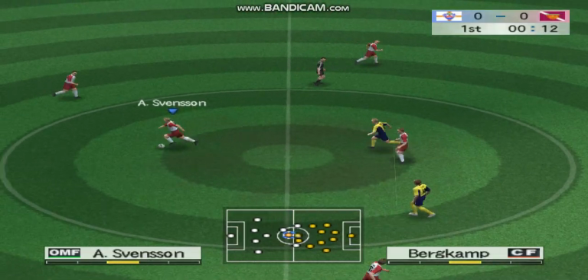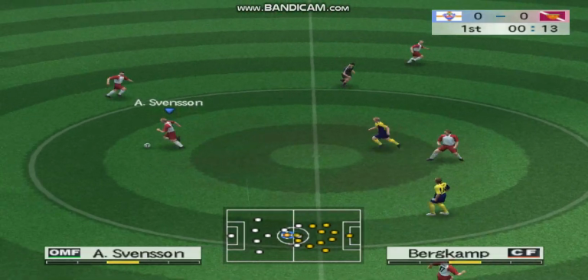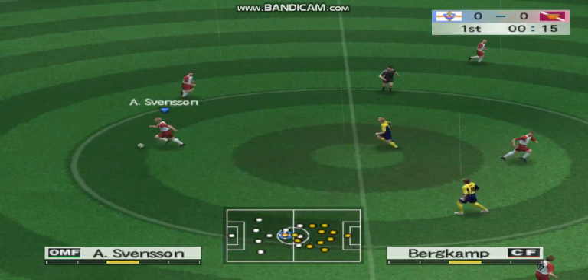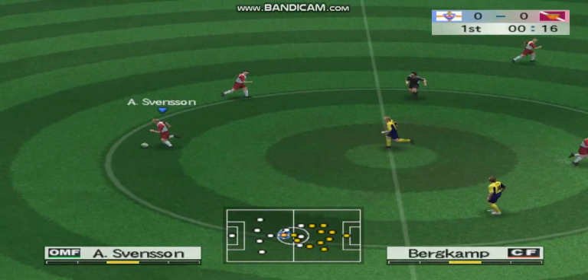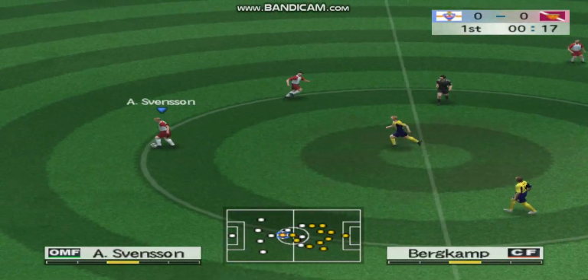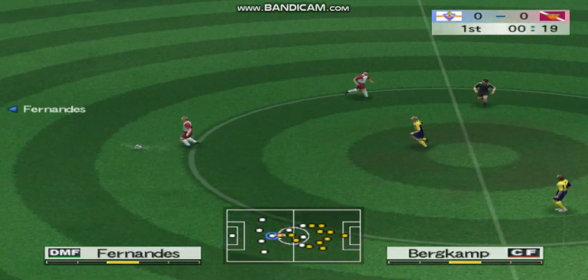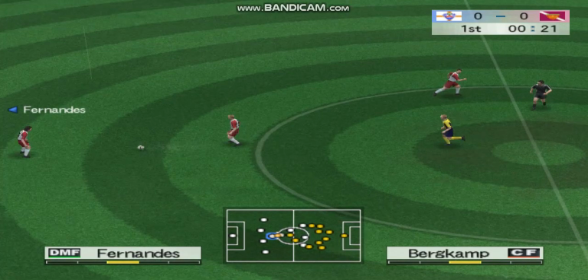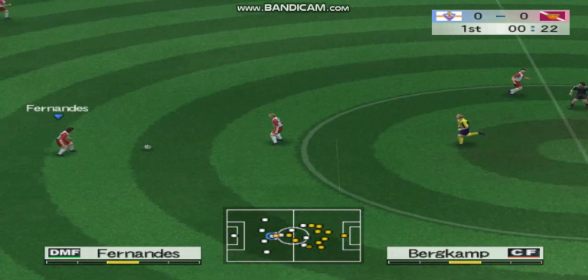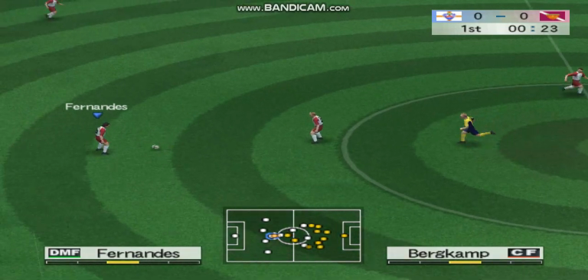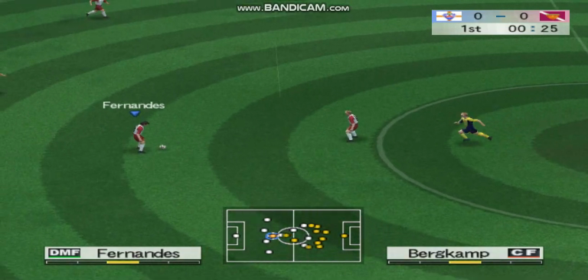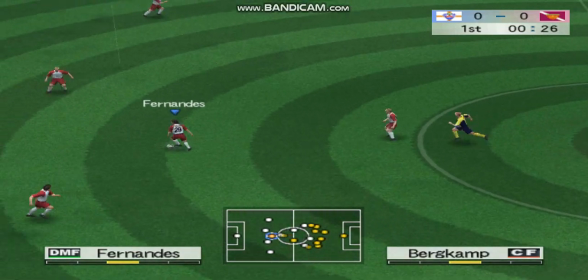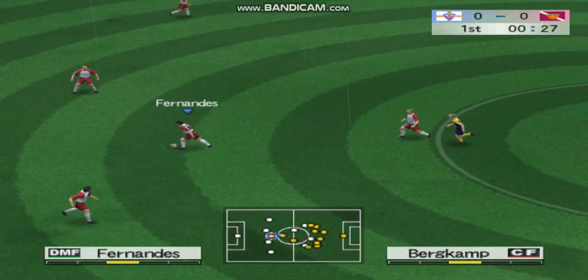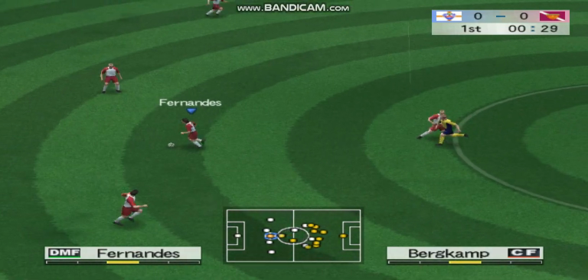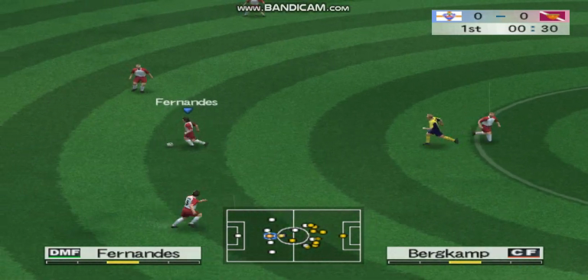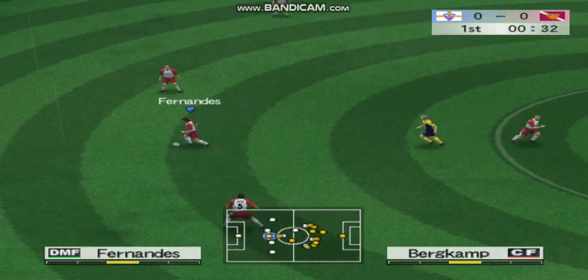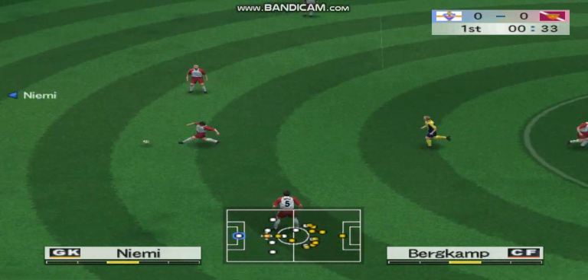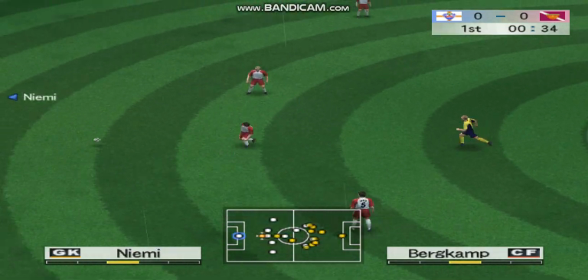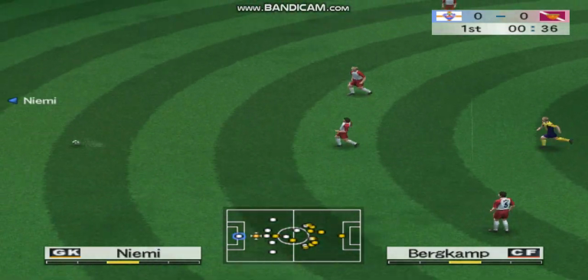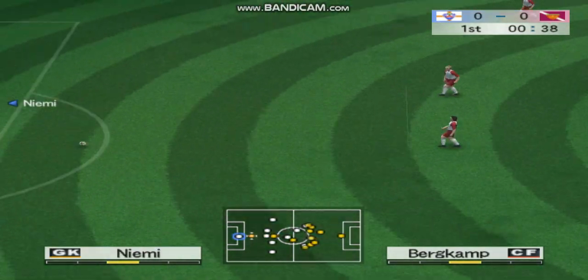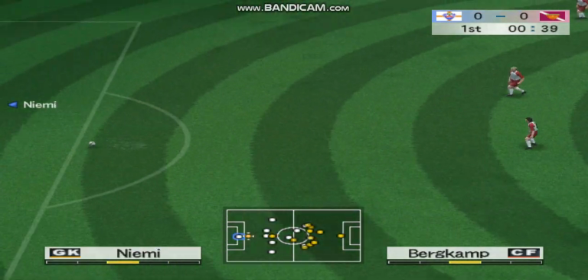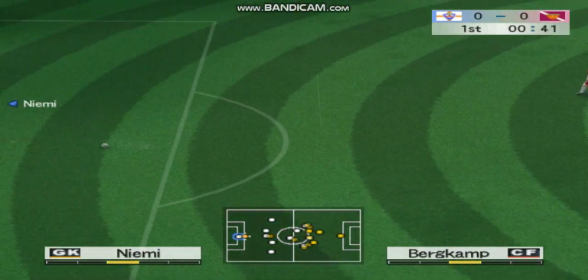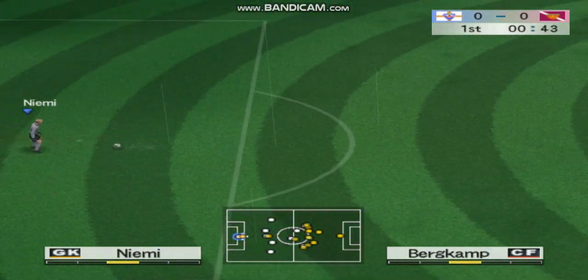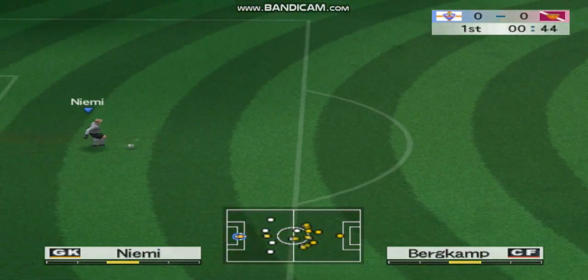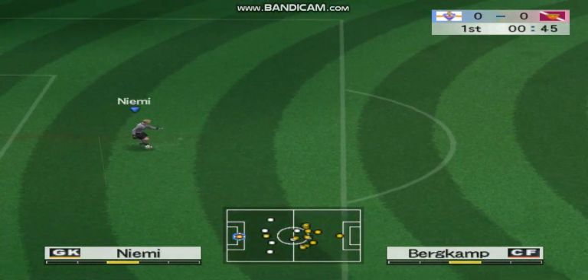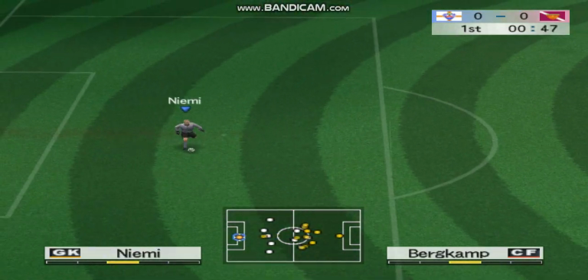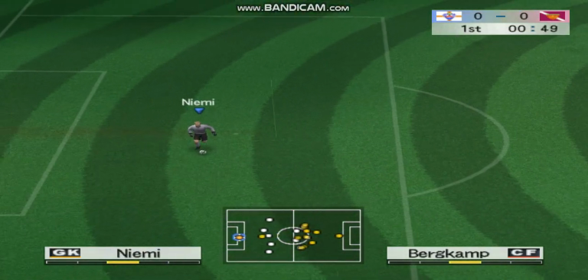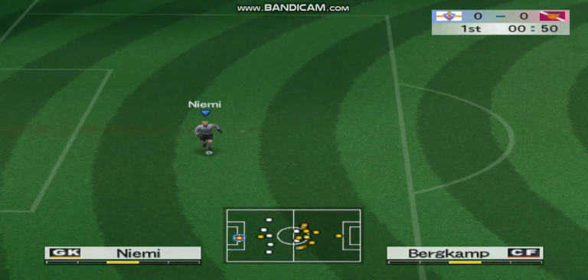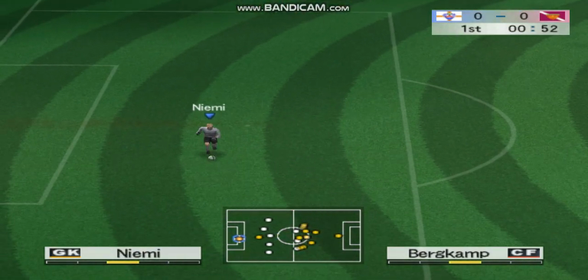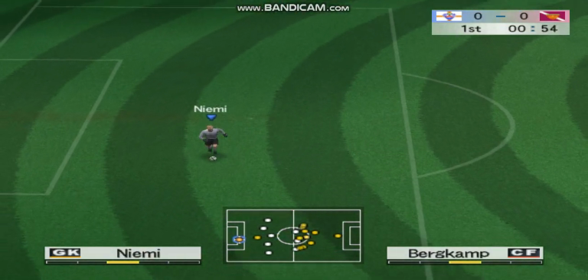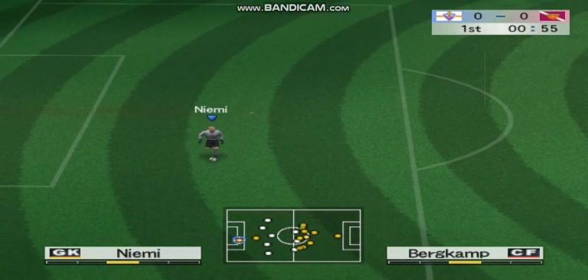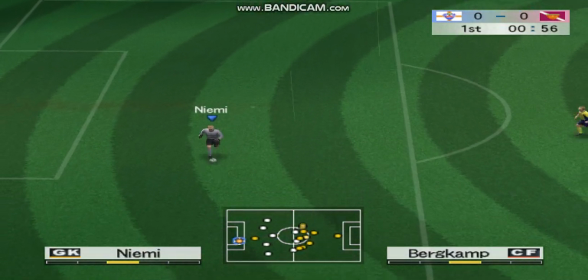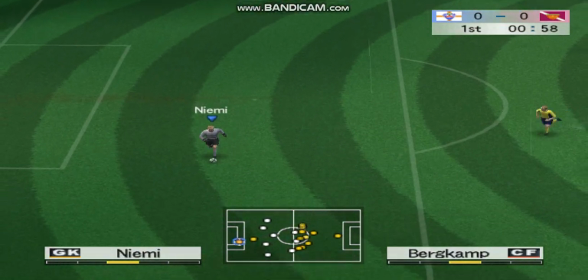Let's check the sides now. Playing from right to left, North London. From left to right, Sutton.